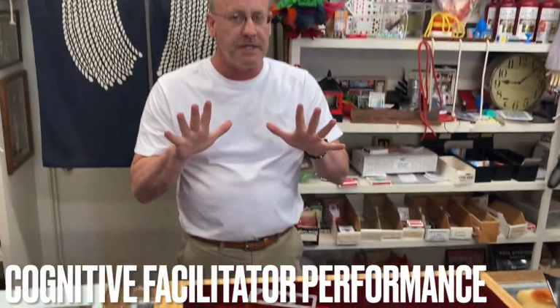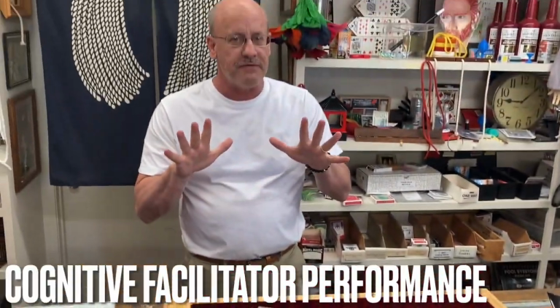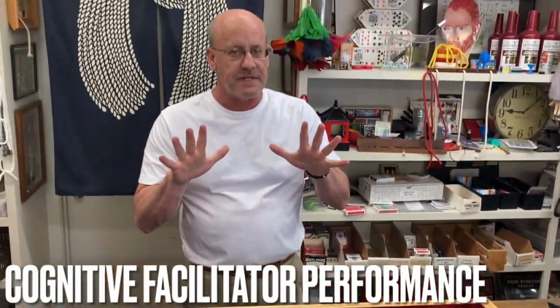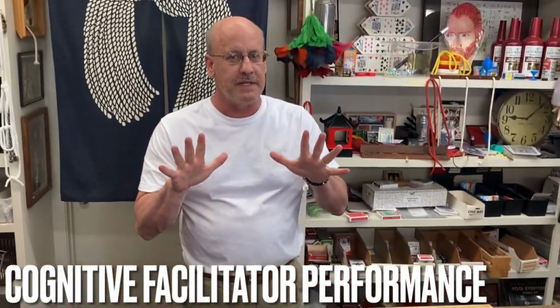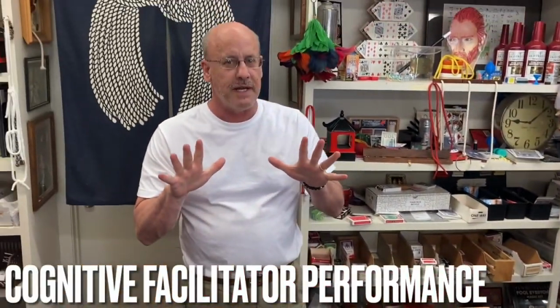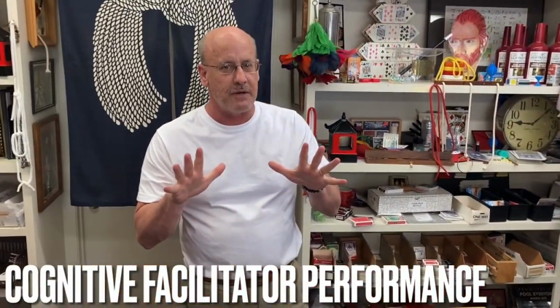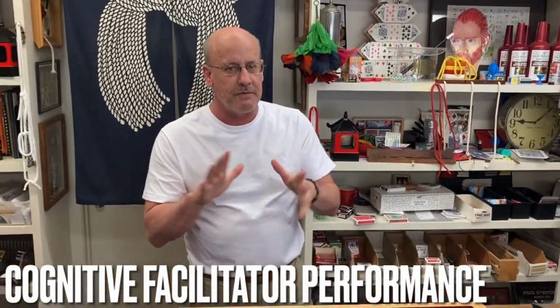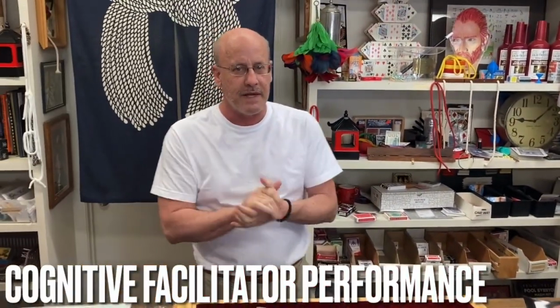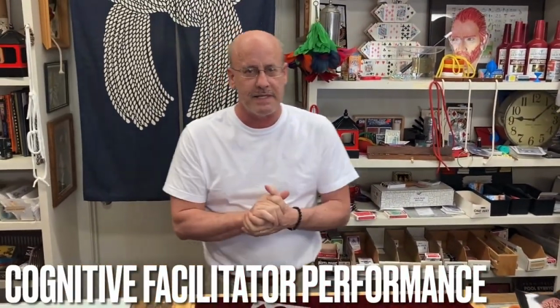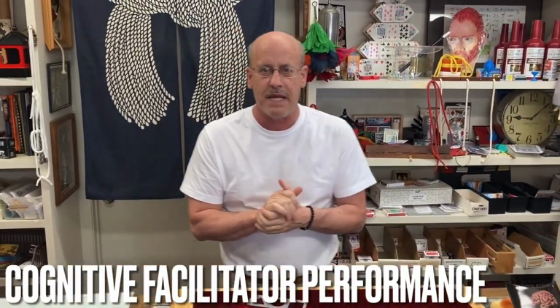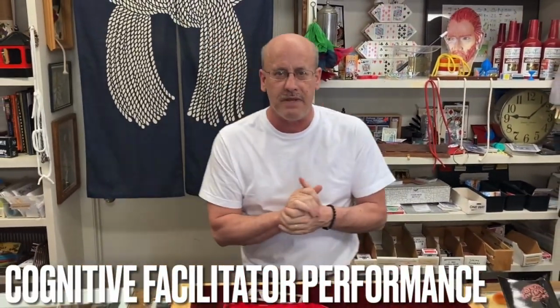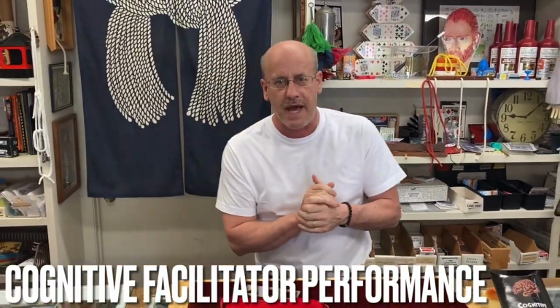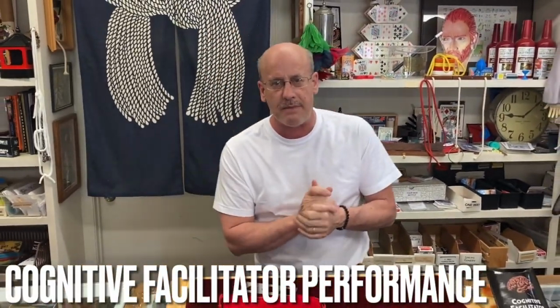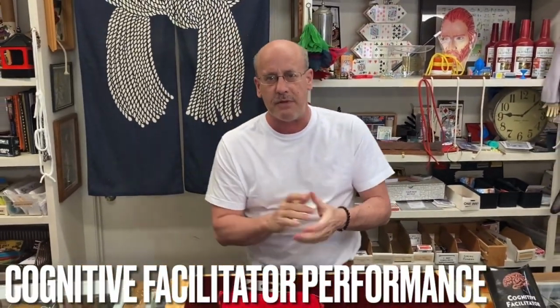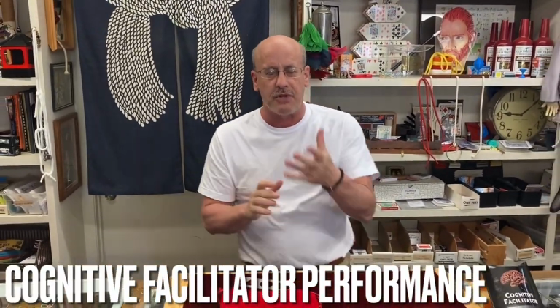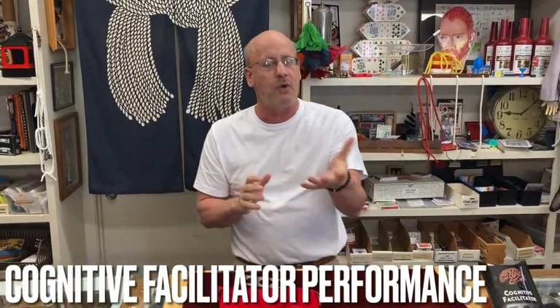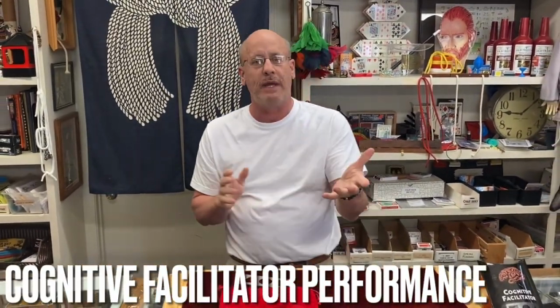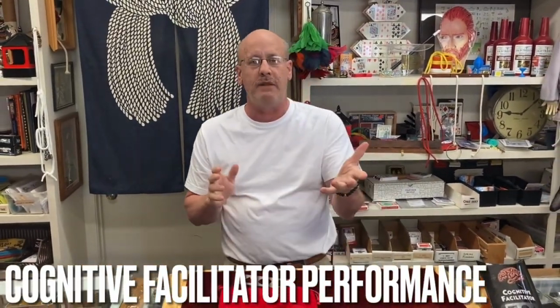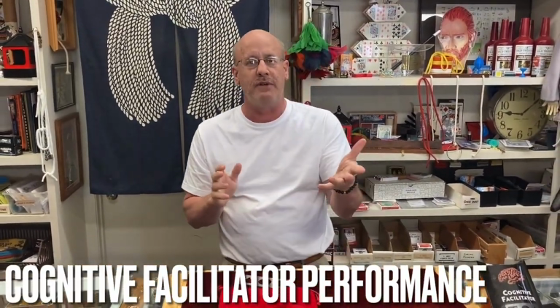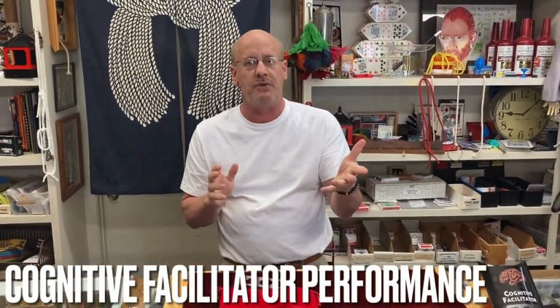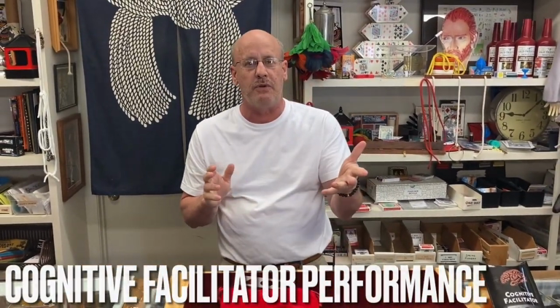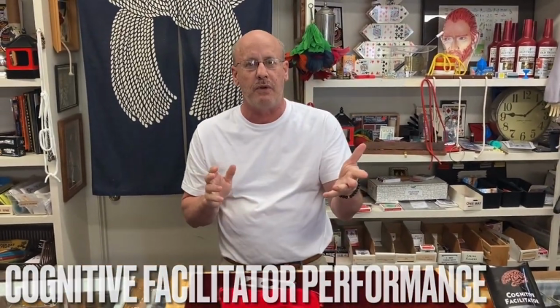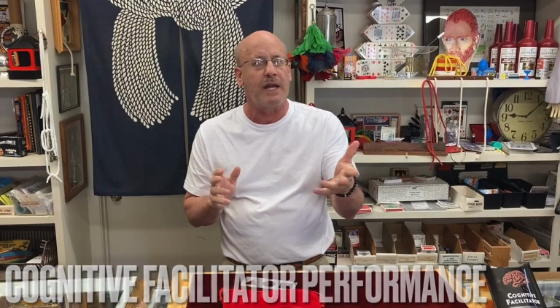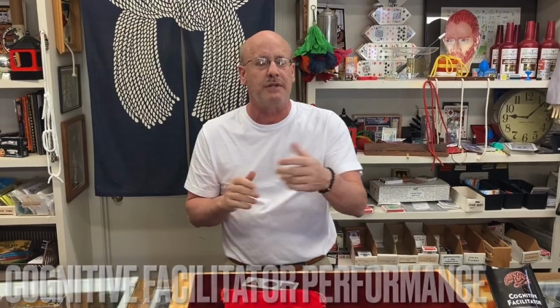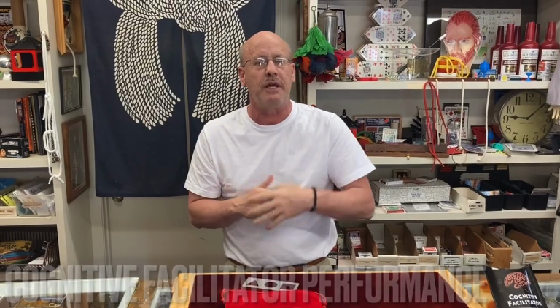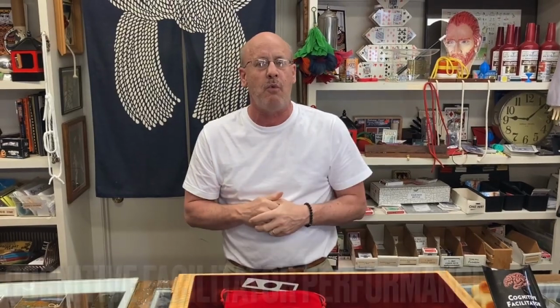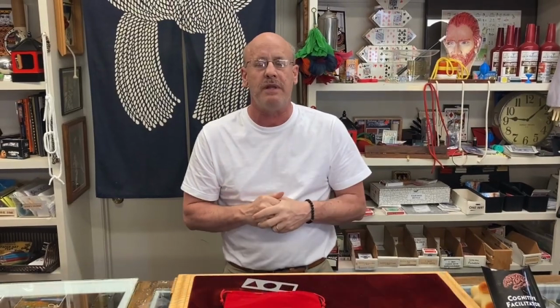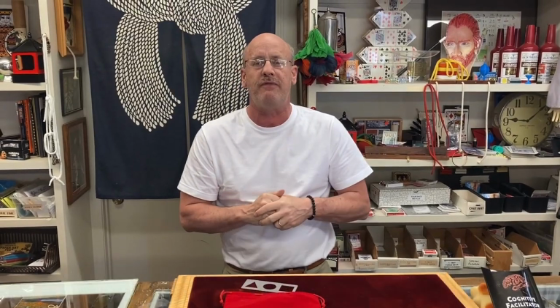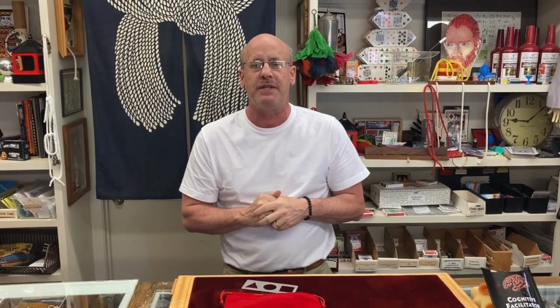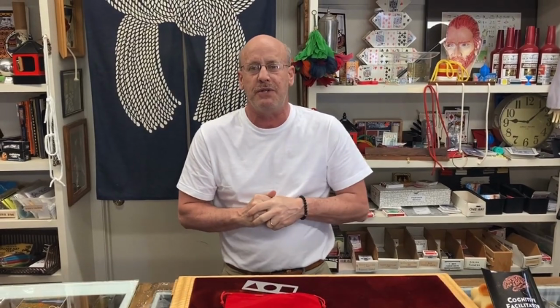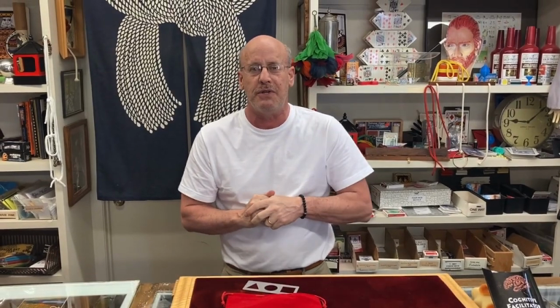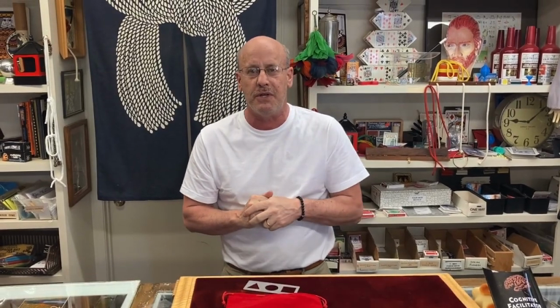Cognitive Facilitator — that's the name of the item. I'm going to show you a quick little visual, or actually one of the effects that you can do.